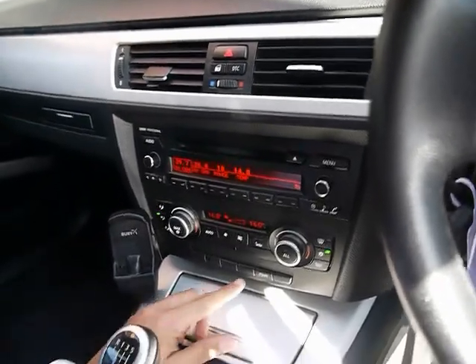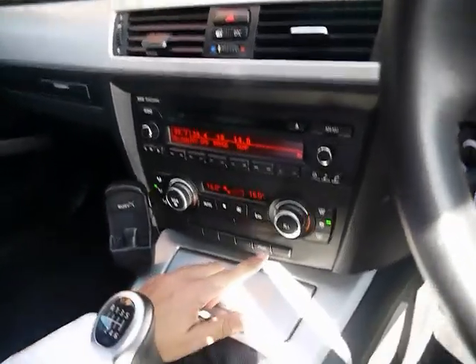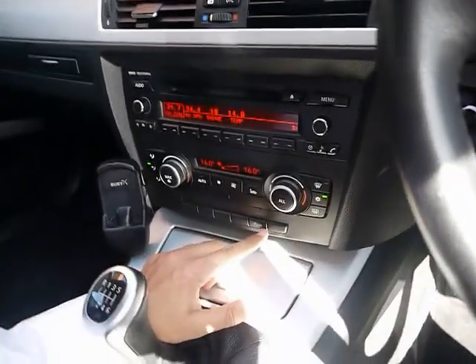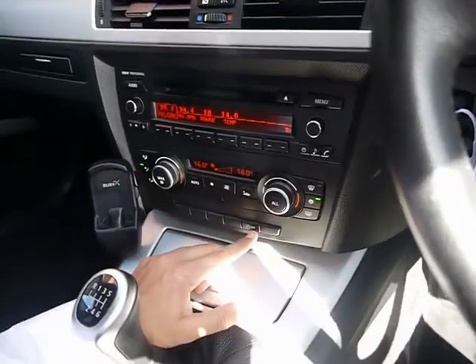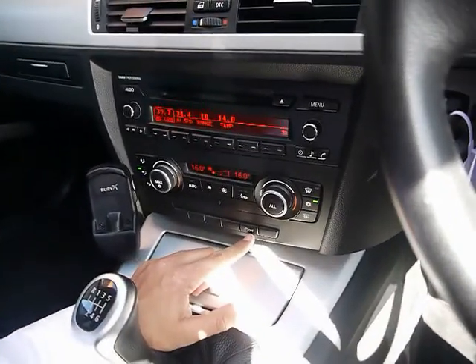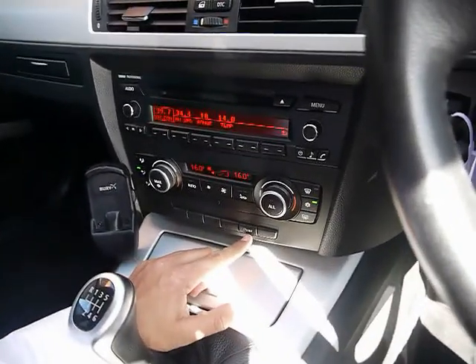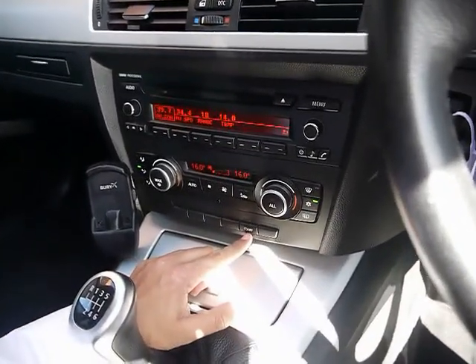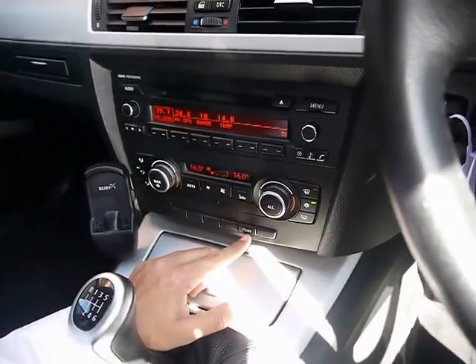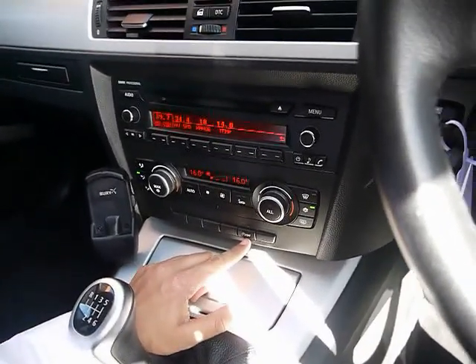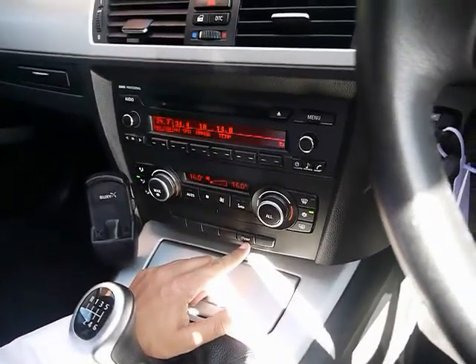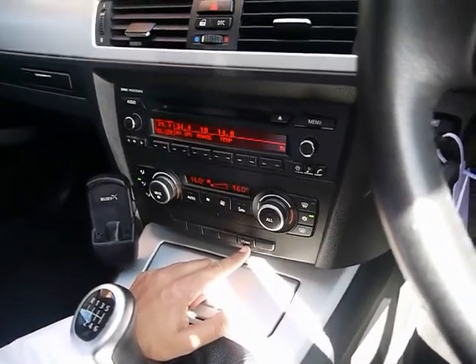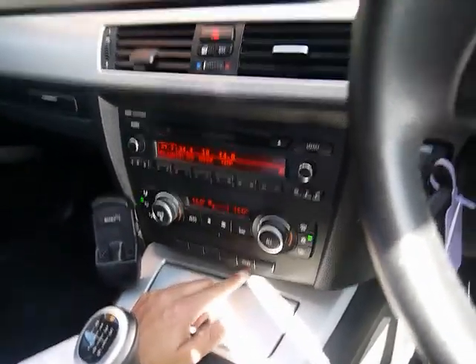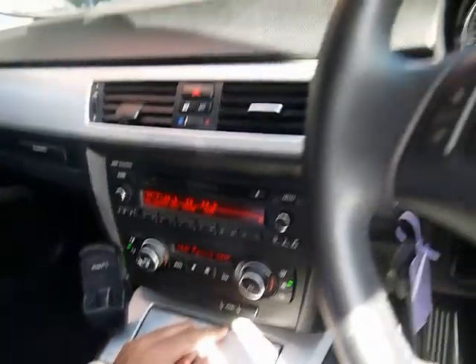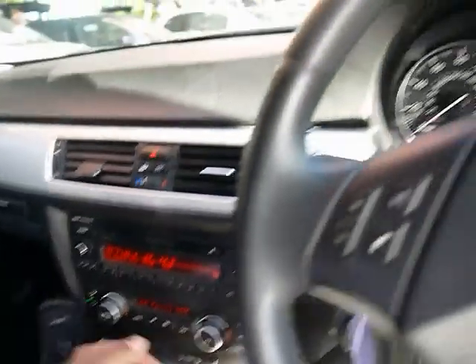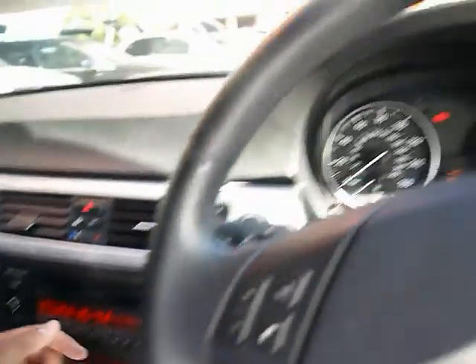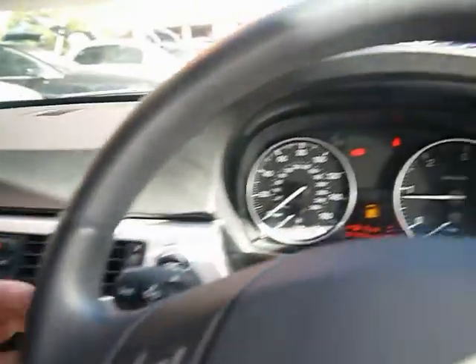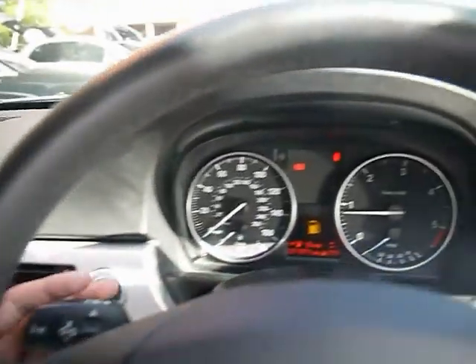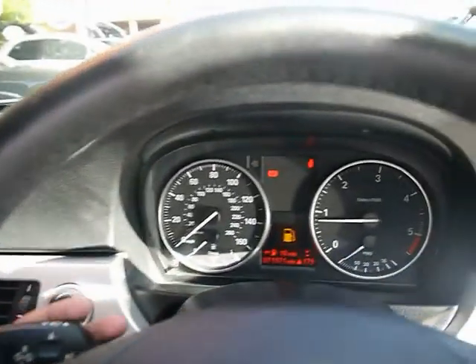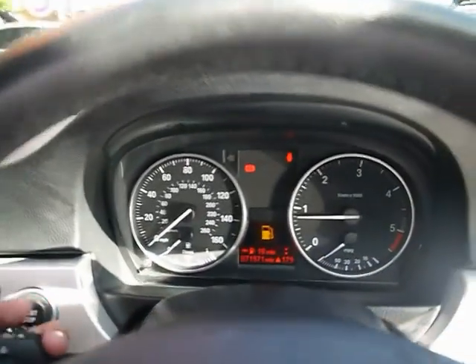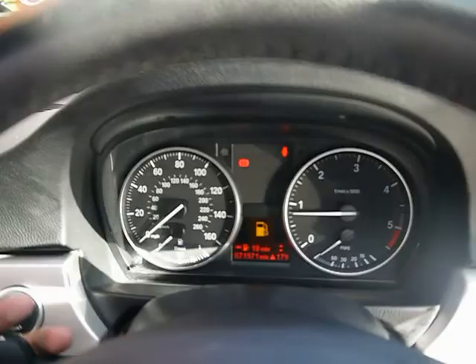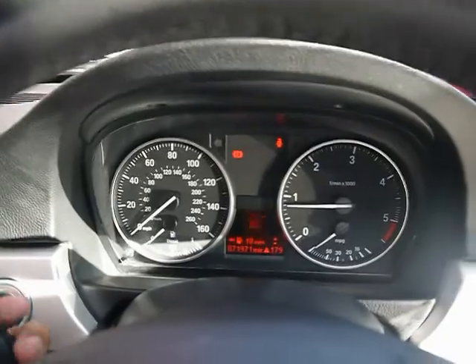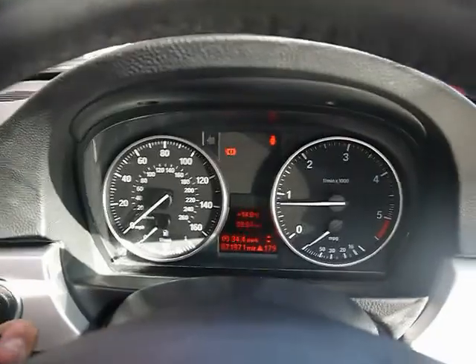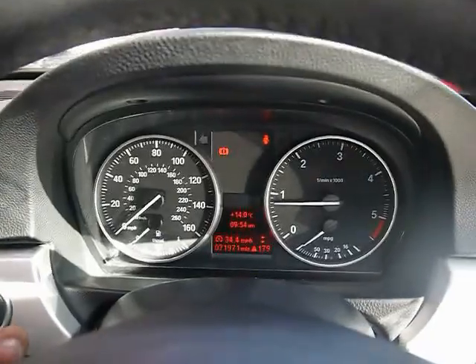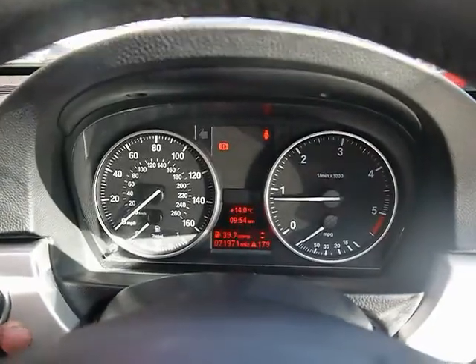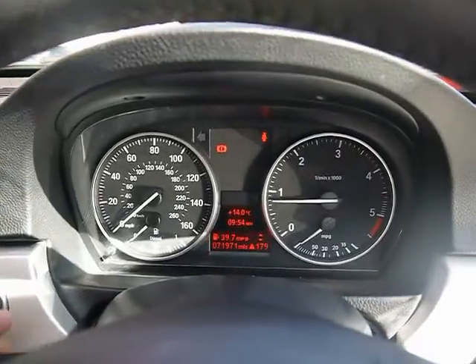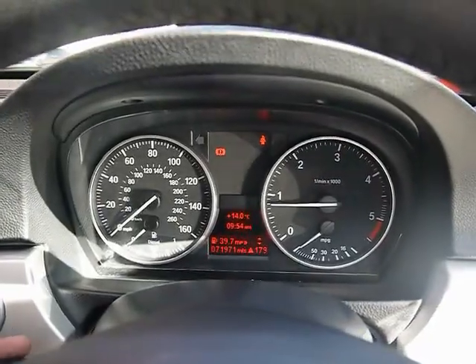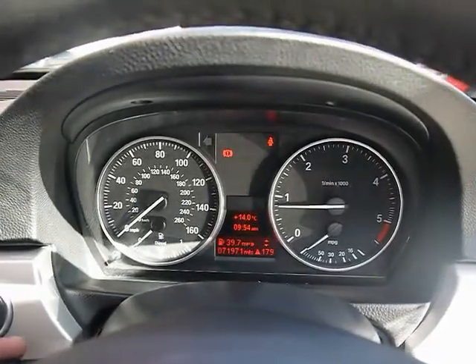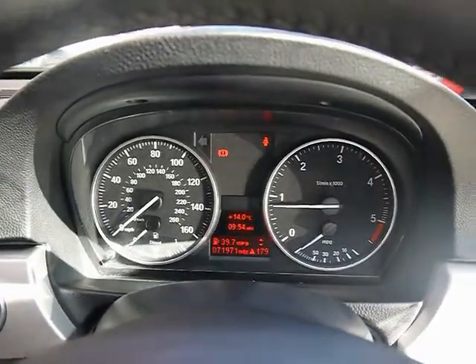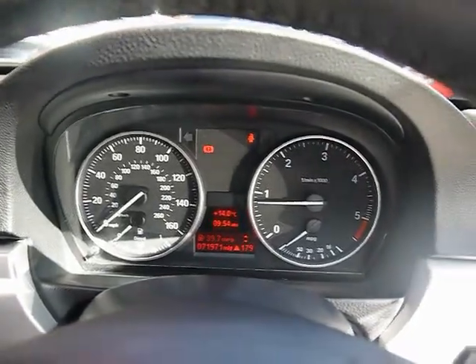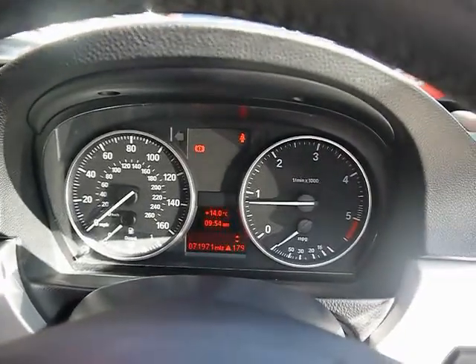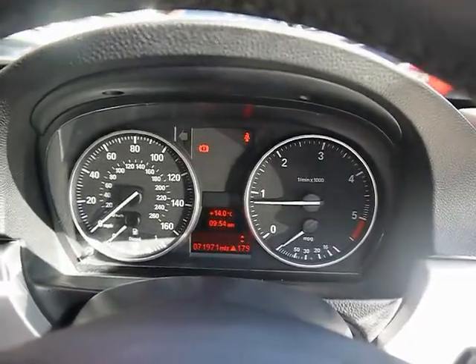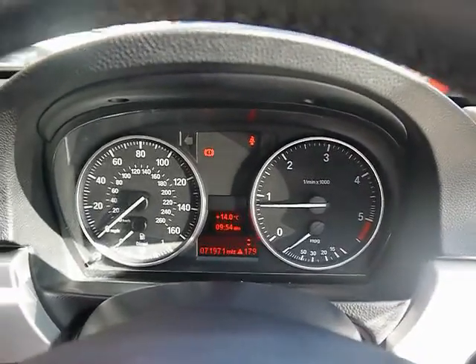Automatic start-stop, and the onboard computer shows you distance to empty, average fuel consumption, and average speed.